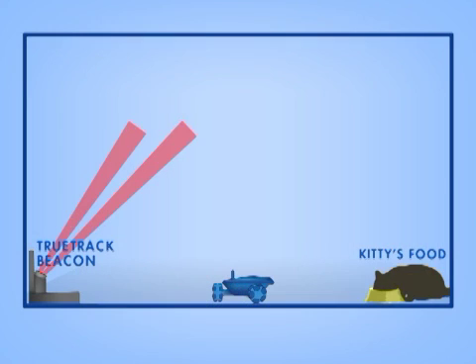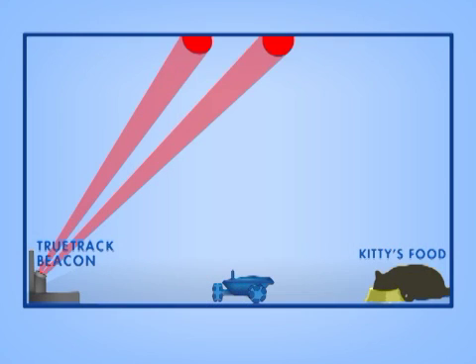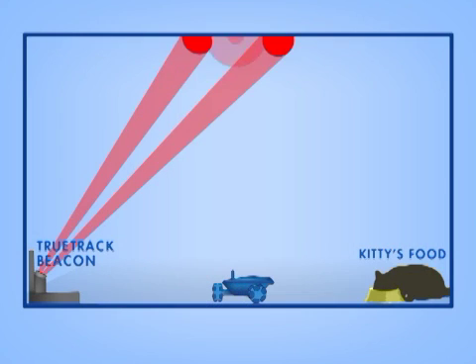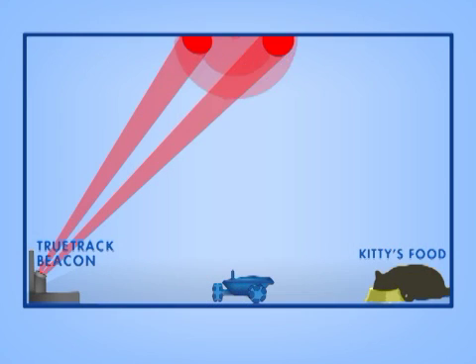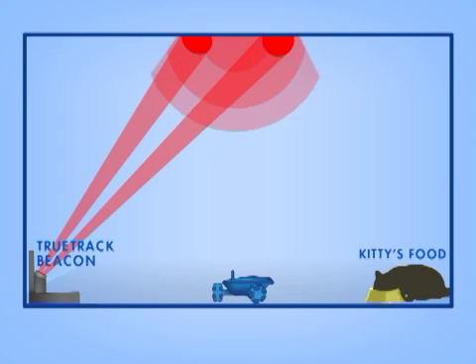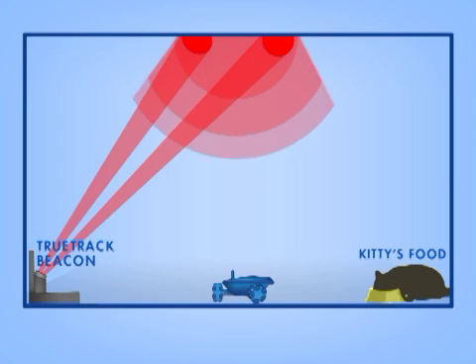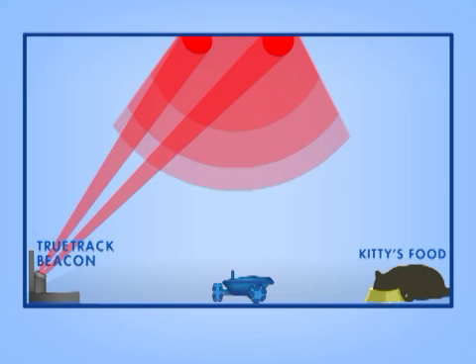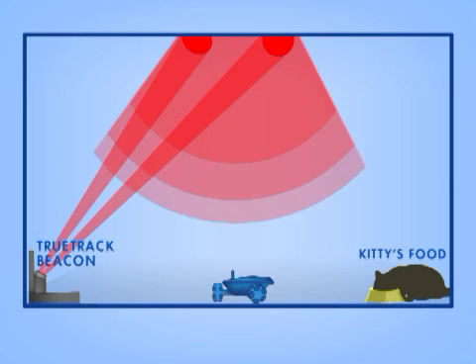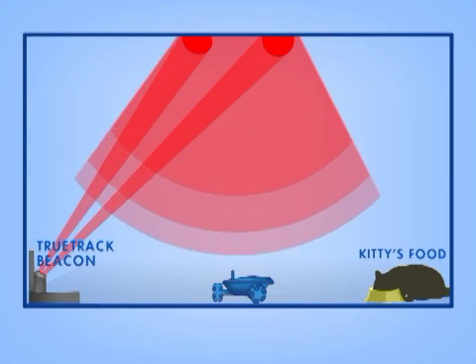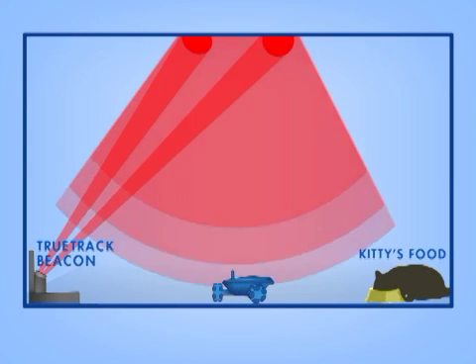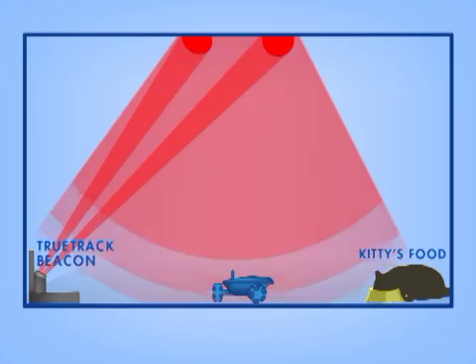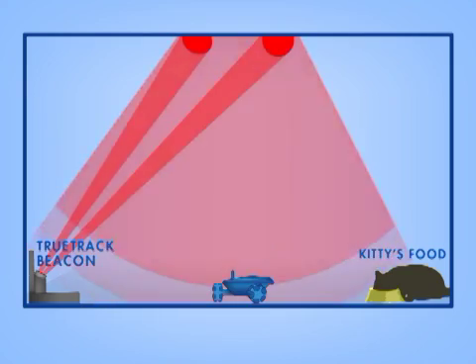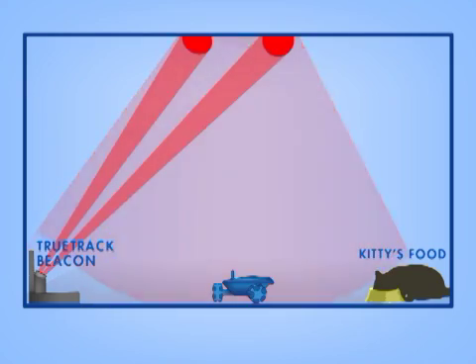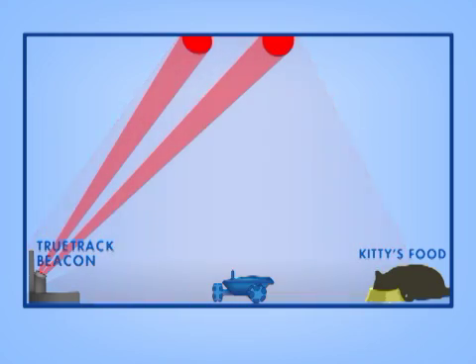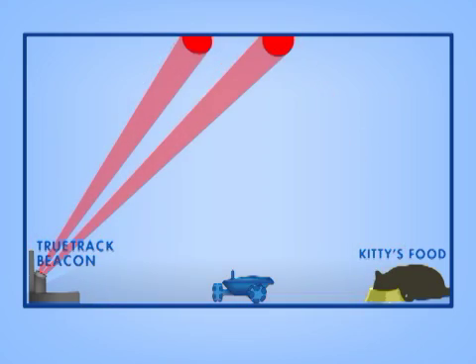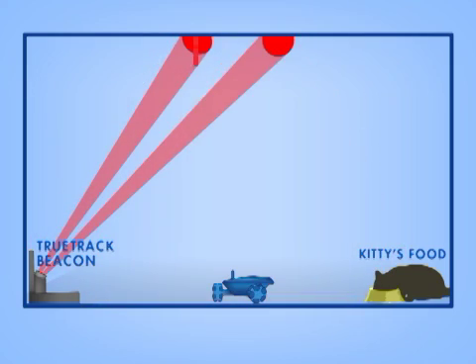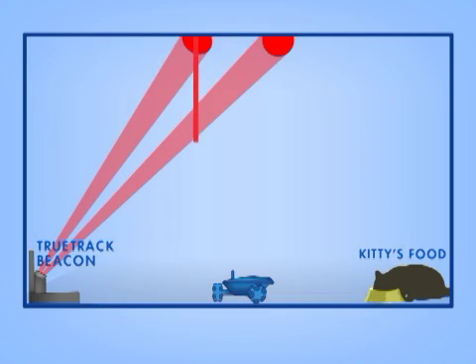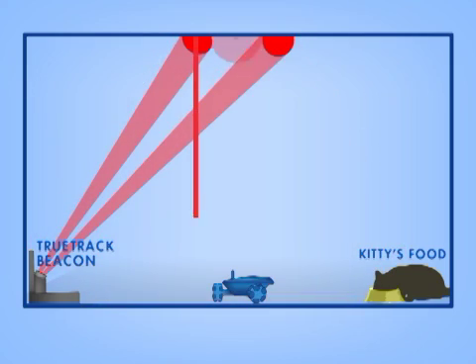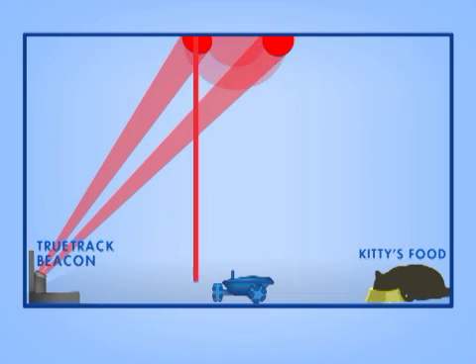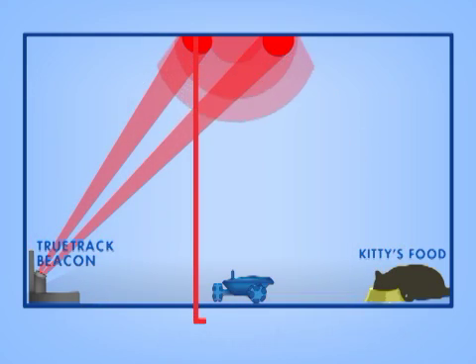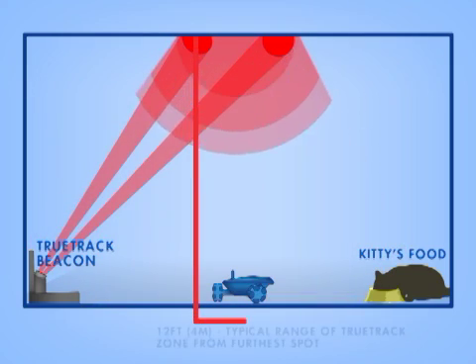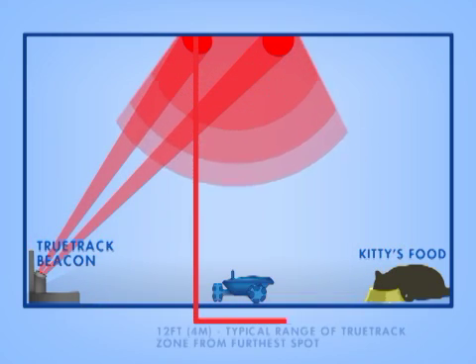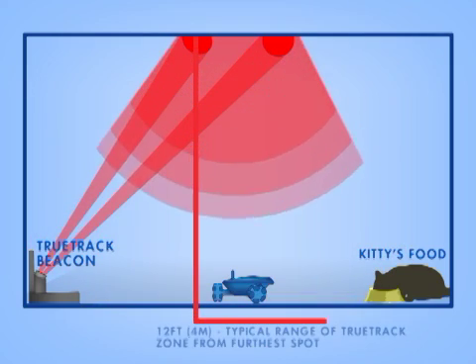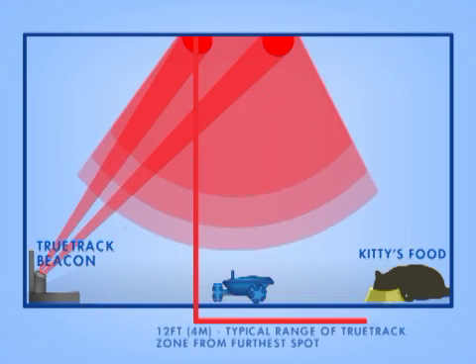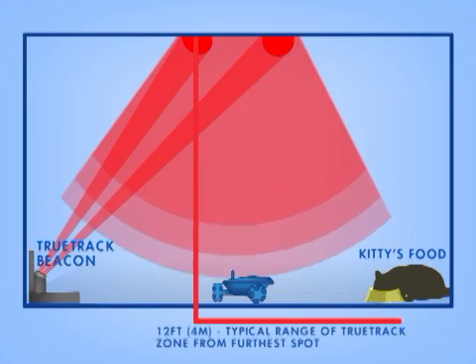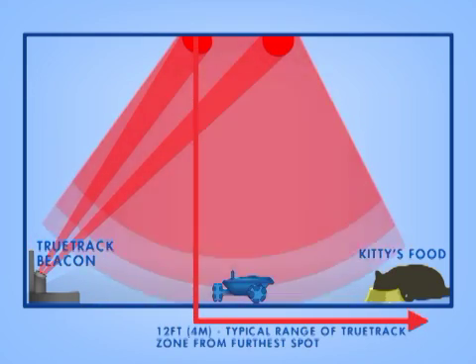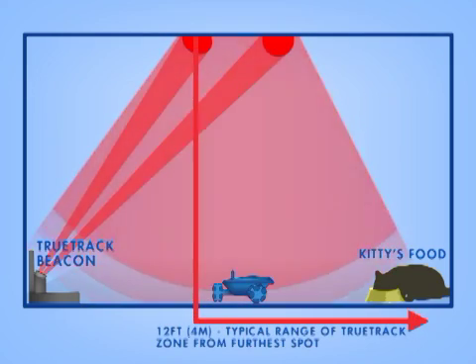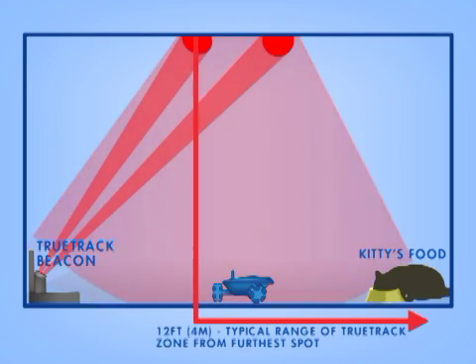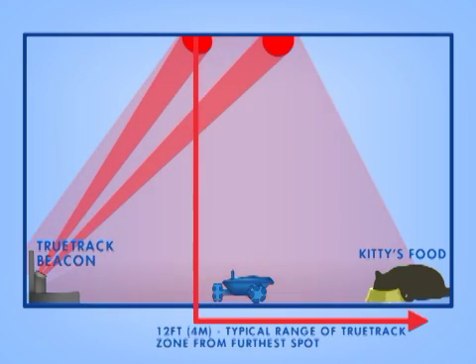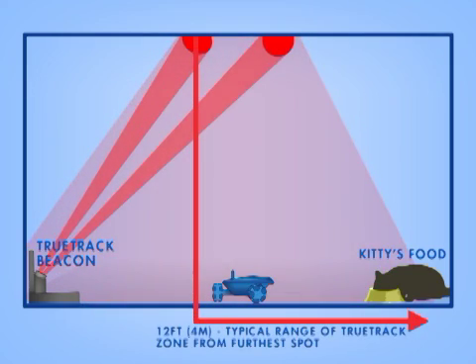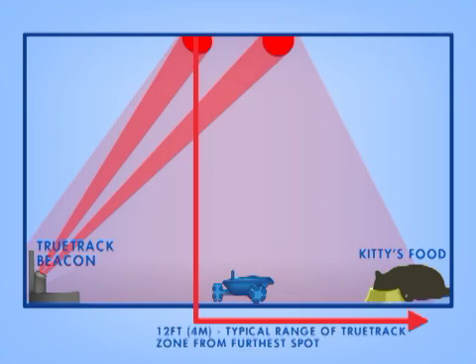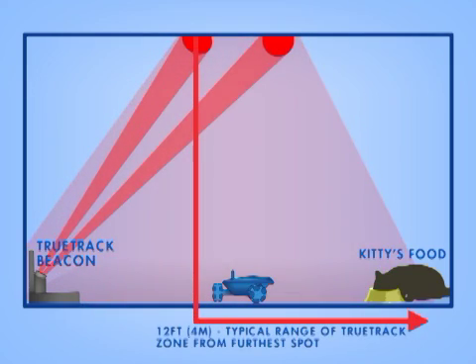For a room with an average height ceiling, Rovio will navigate best when it's within 12 feet or 4 meters of both spots.